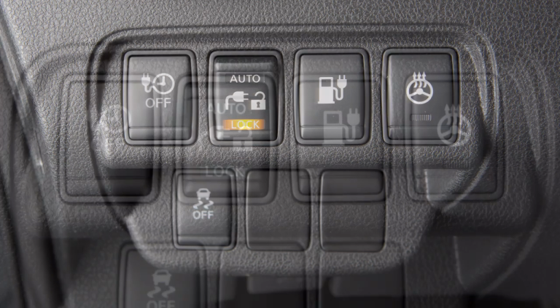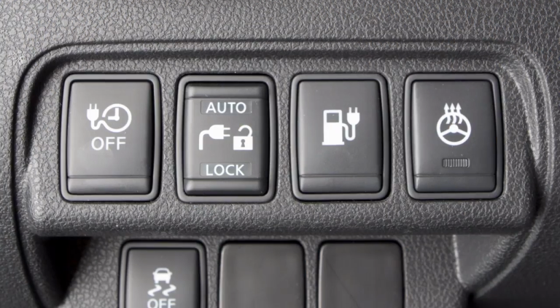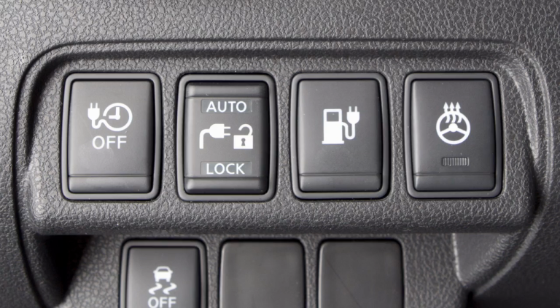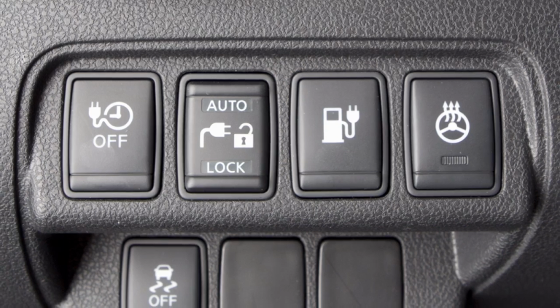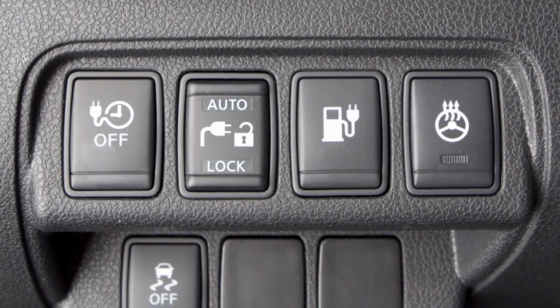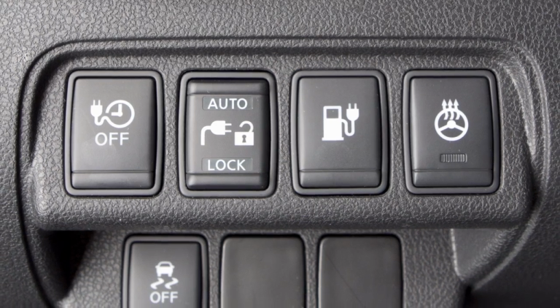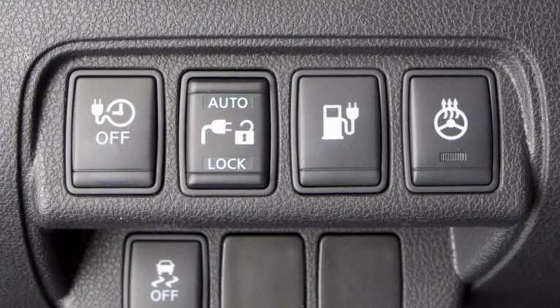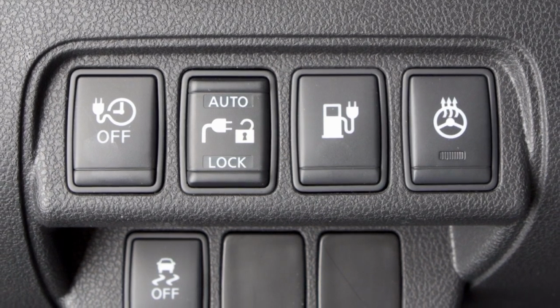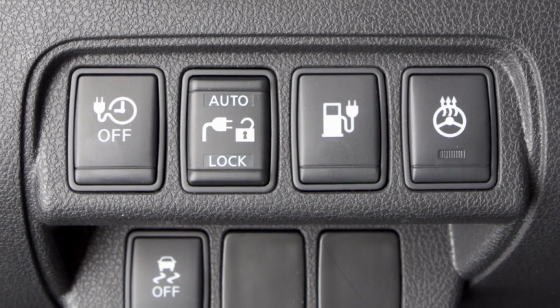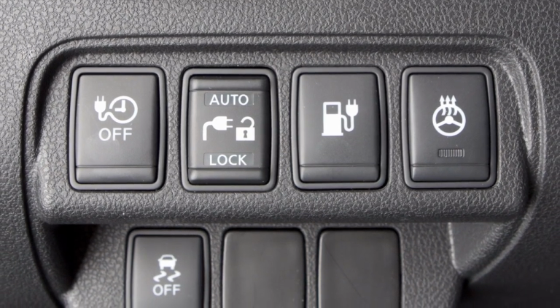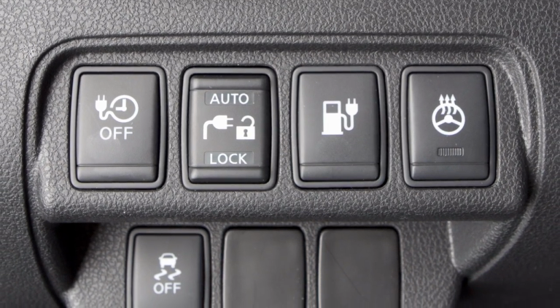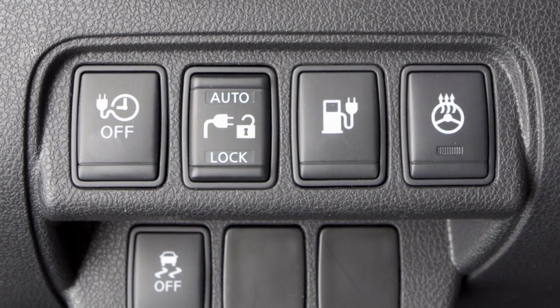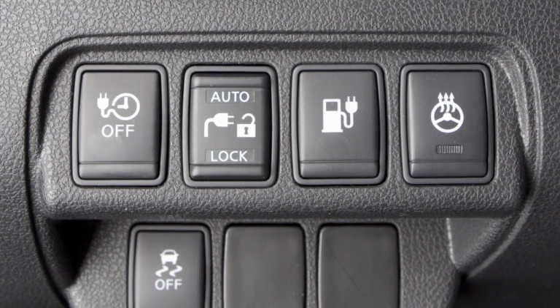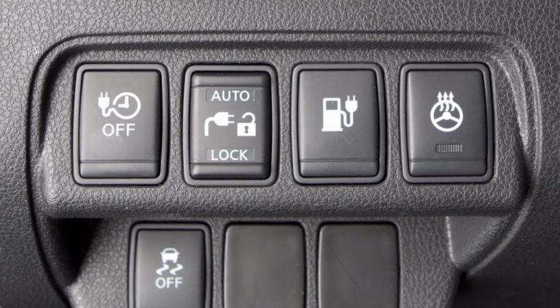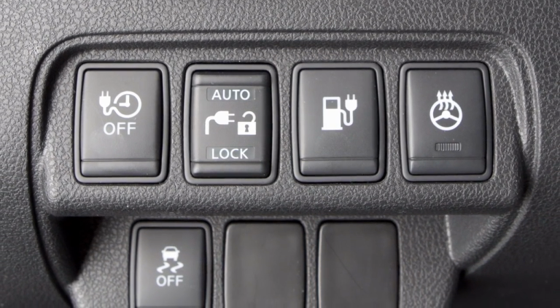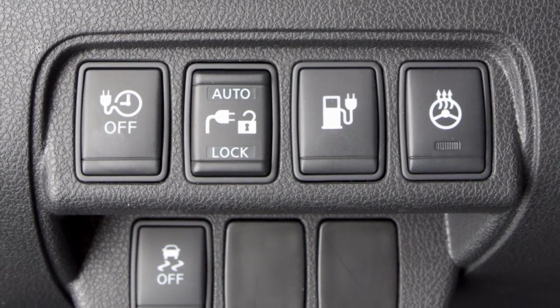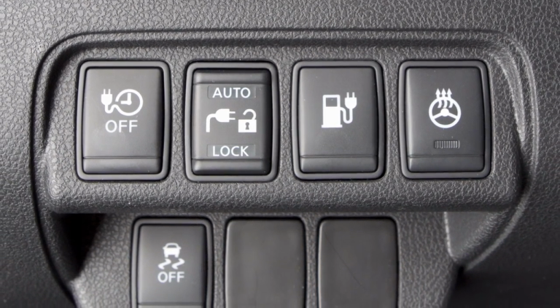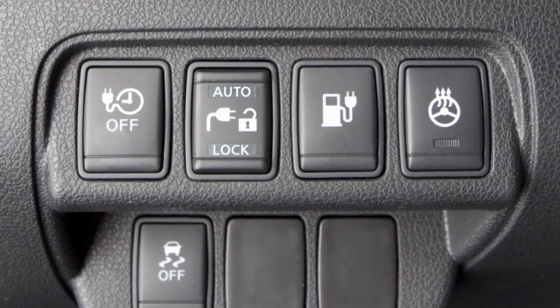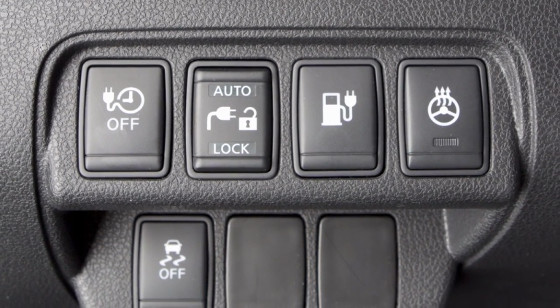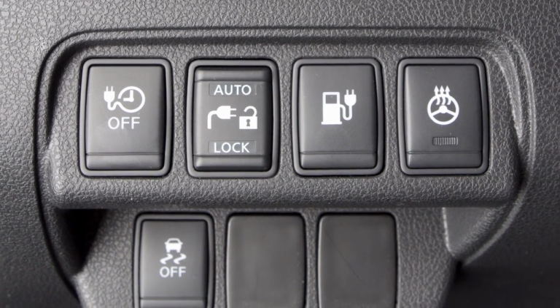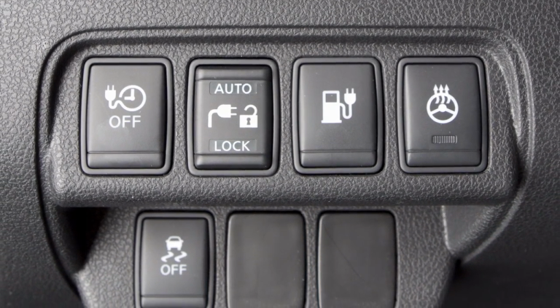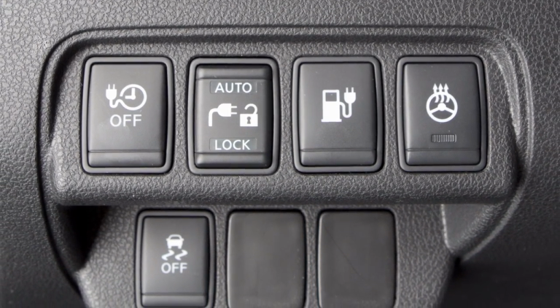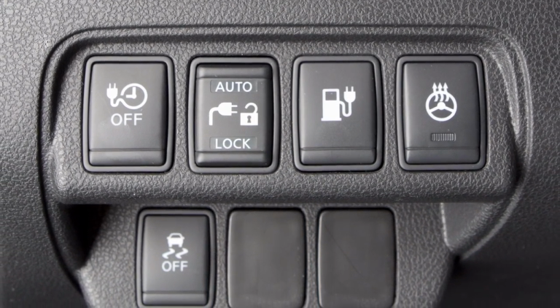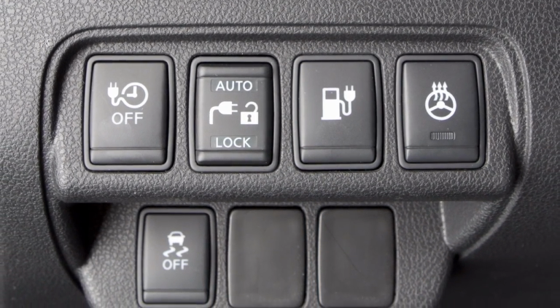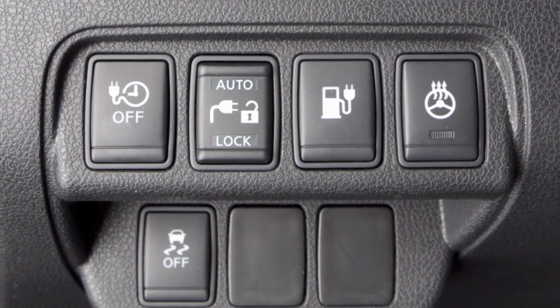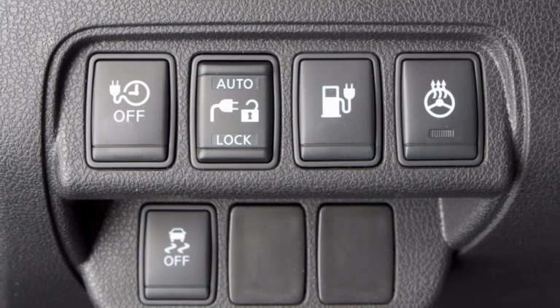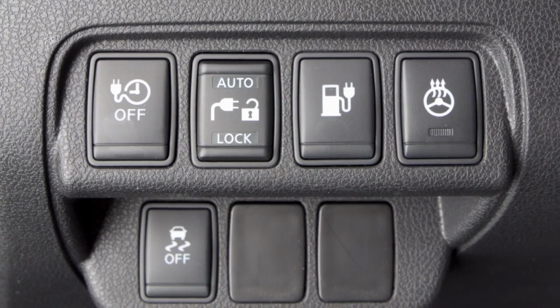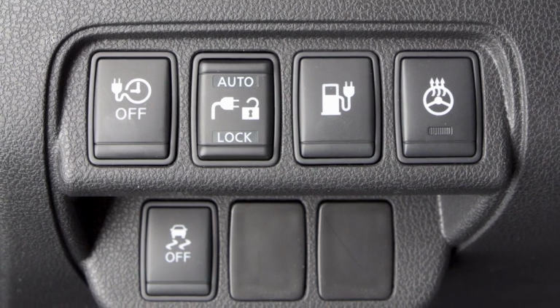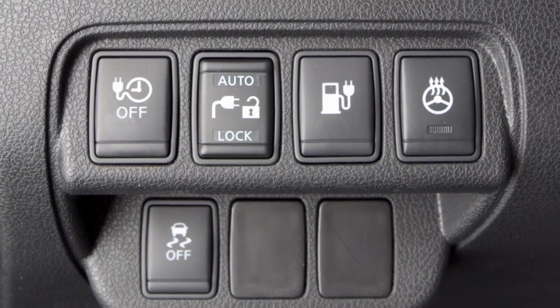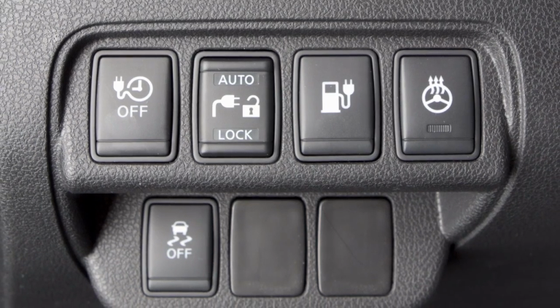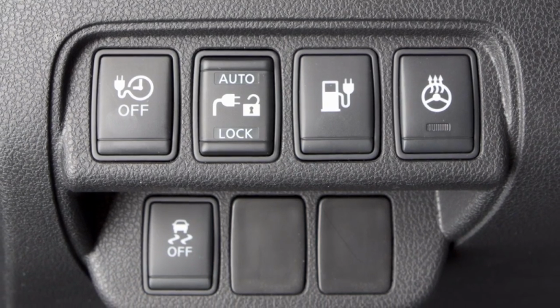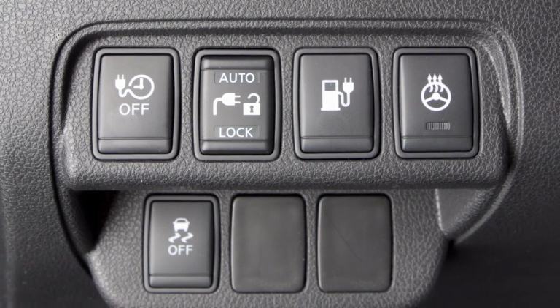When the charge connector switch is moved to the unlock position, the indicator turns off and the charge connector remains unlocked.